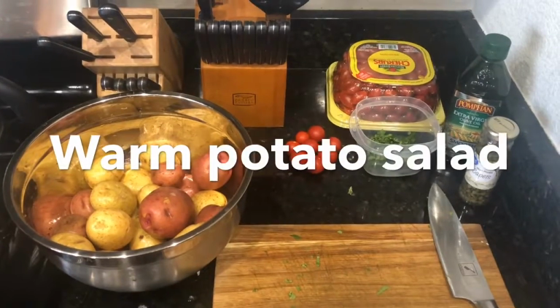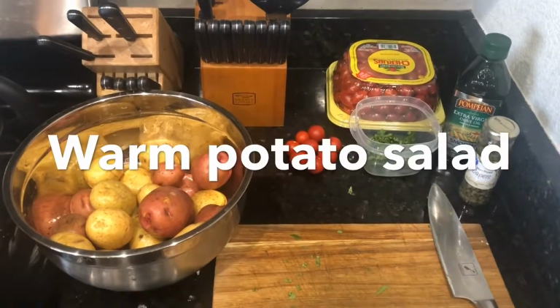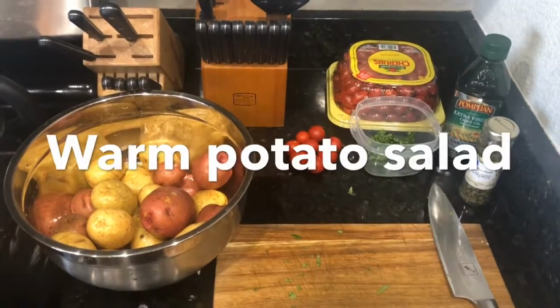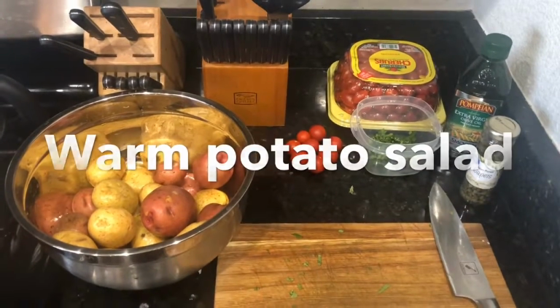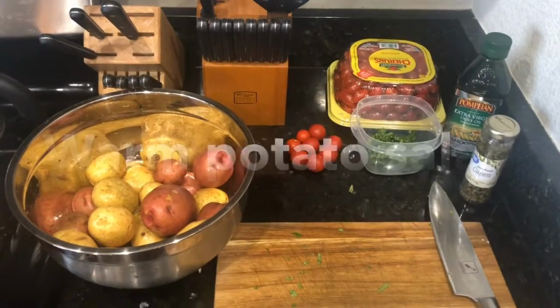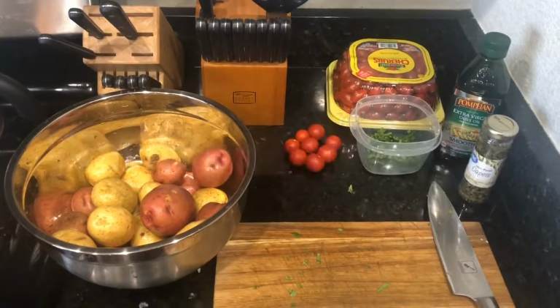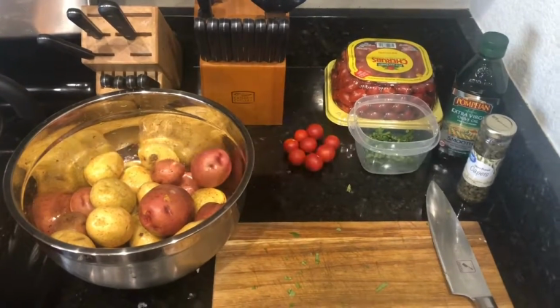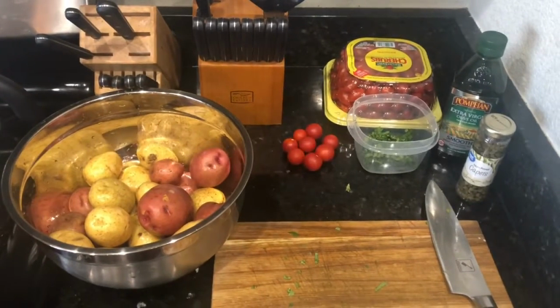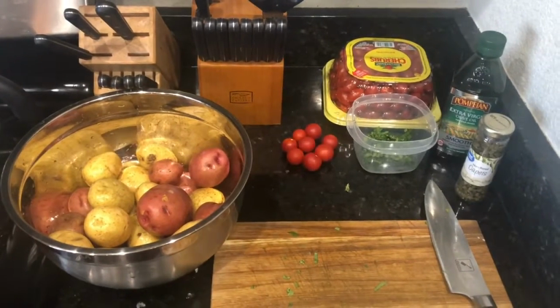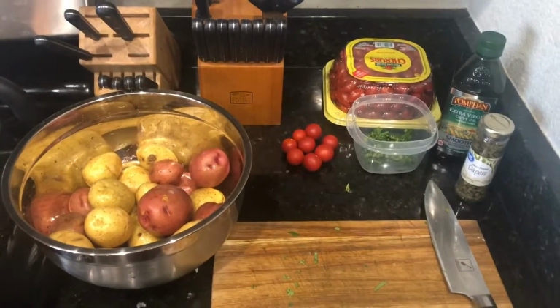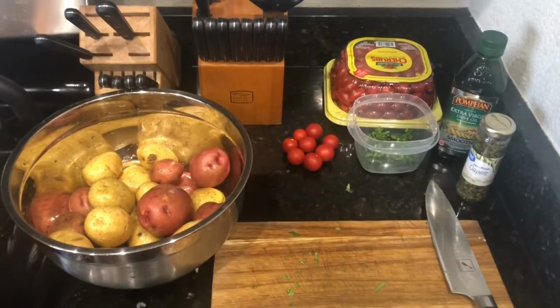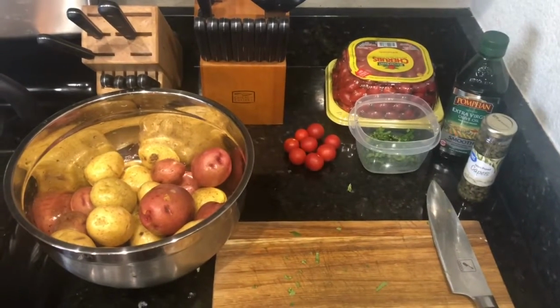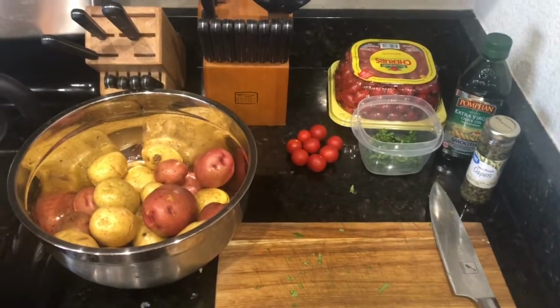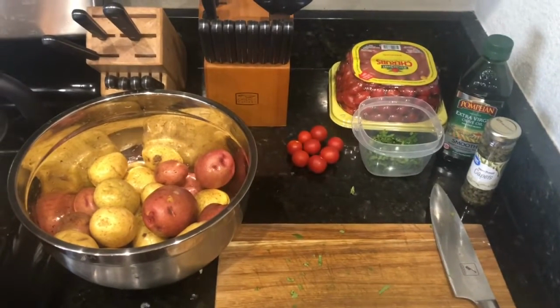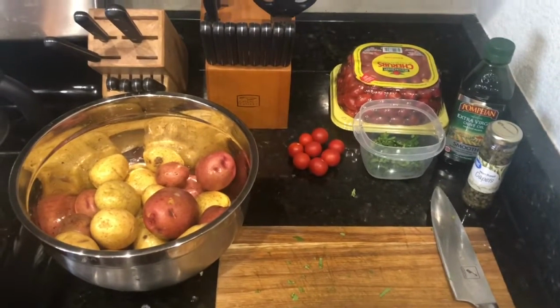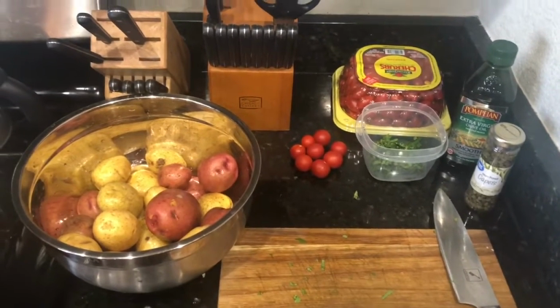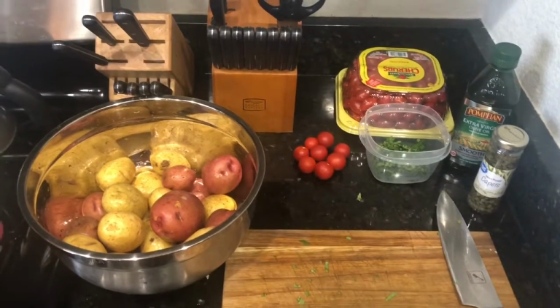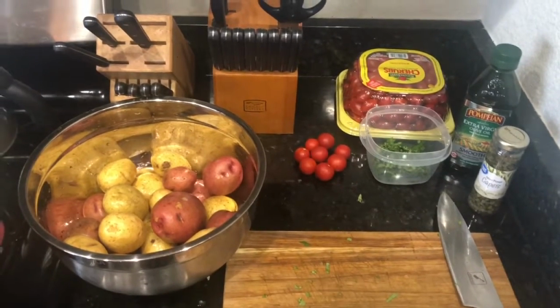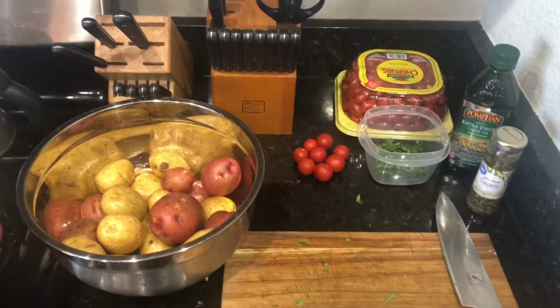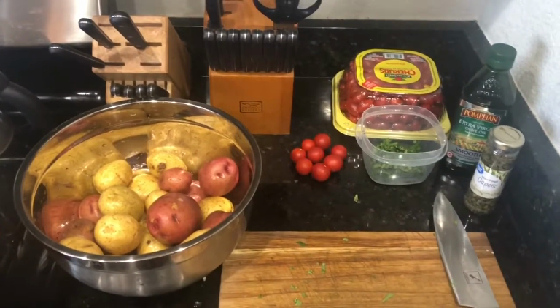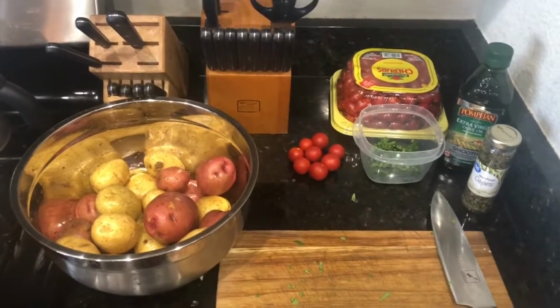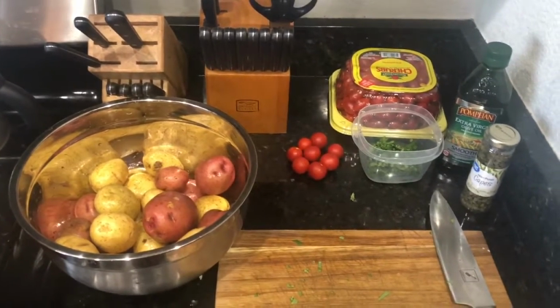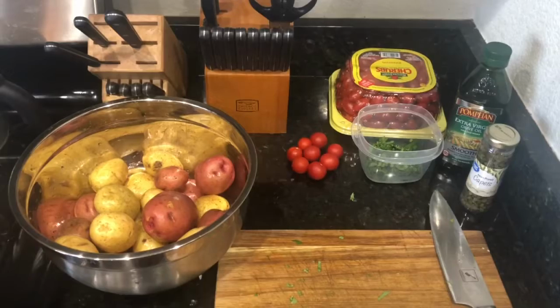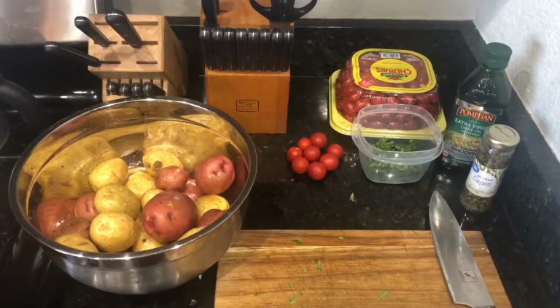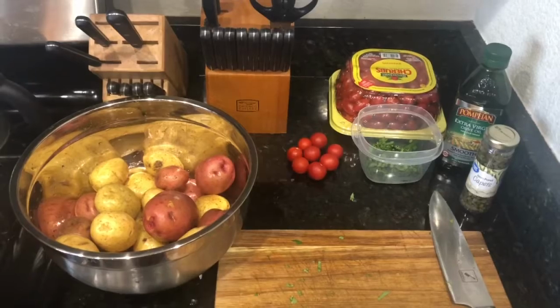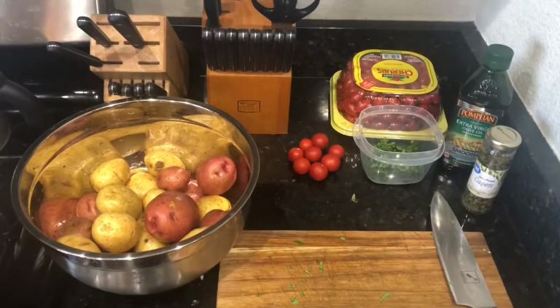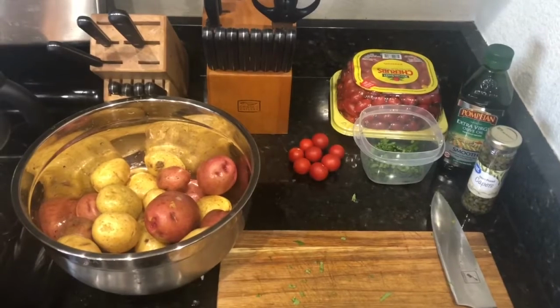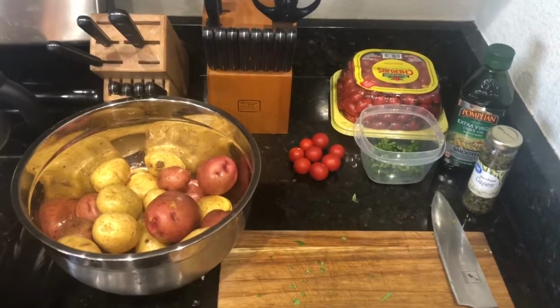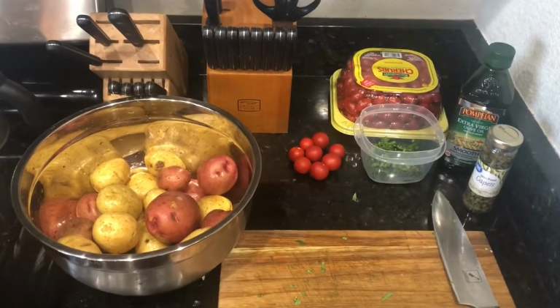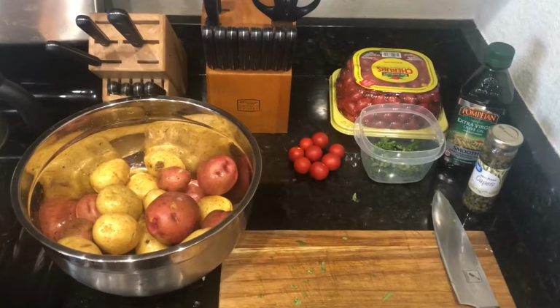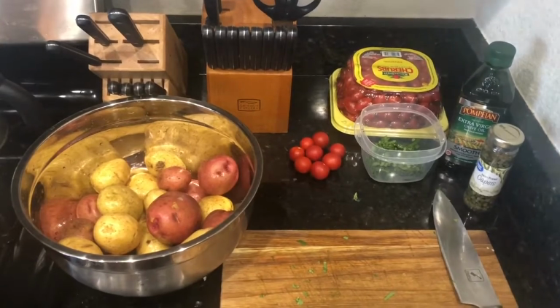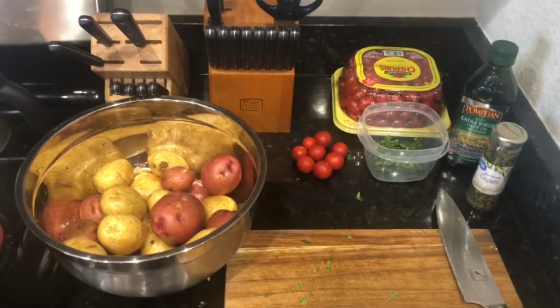Hey guys, I'm just doing another real quick video here. I'm gonna show you how to make some warm potato salad.